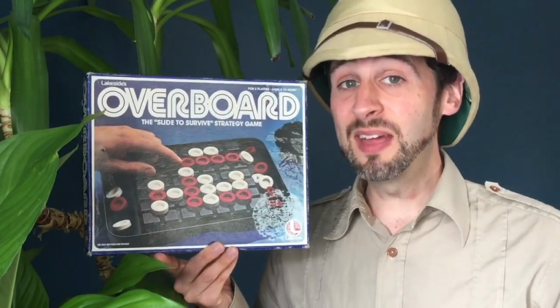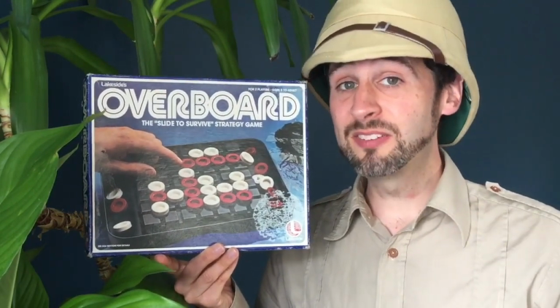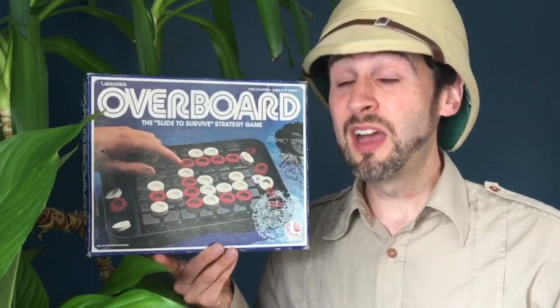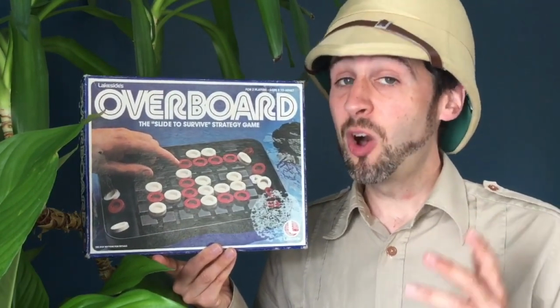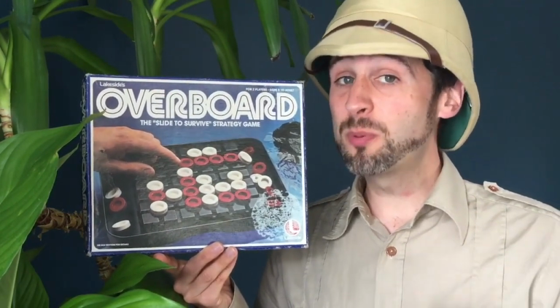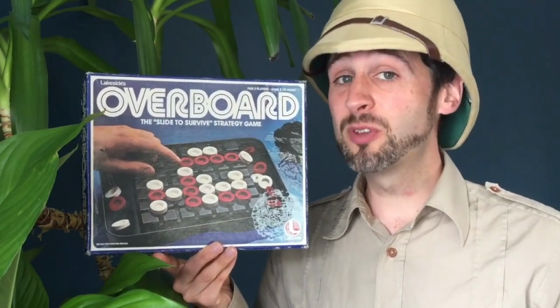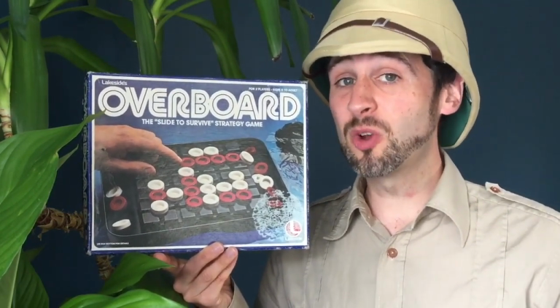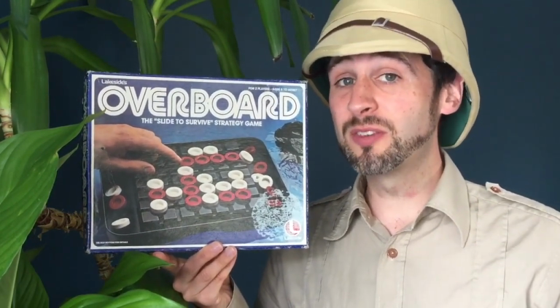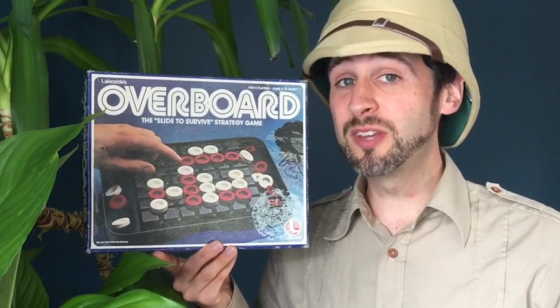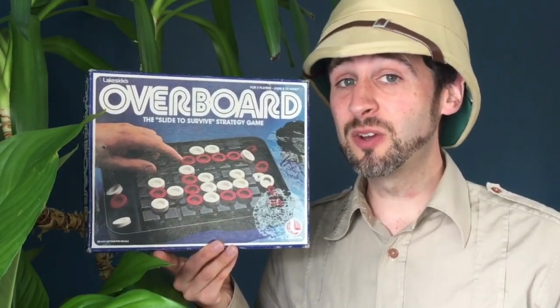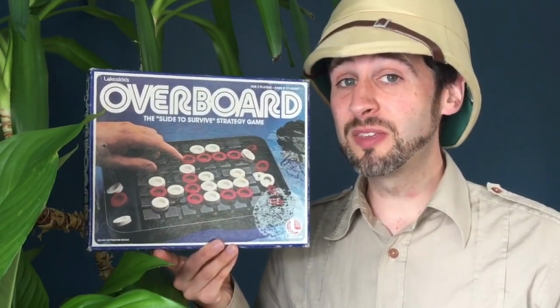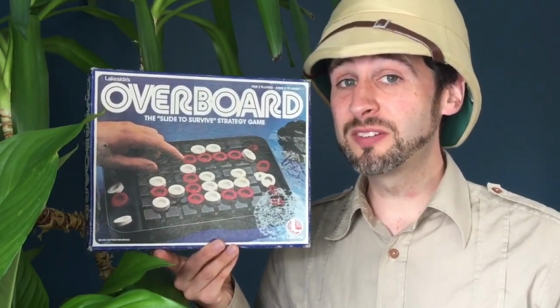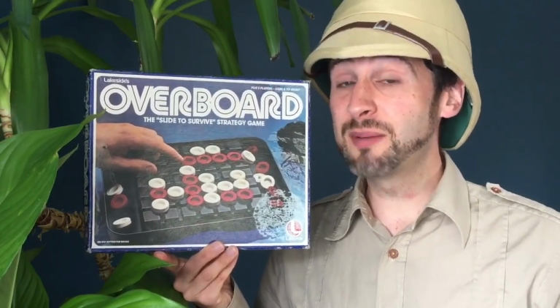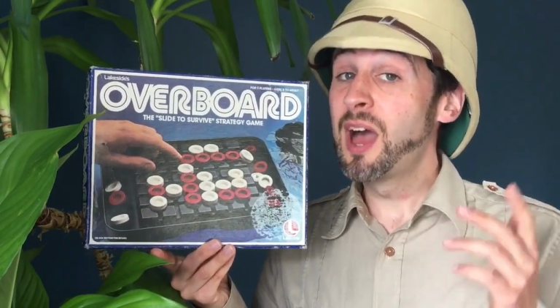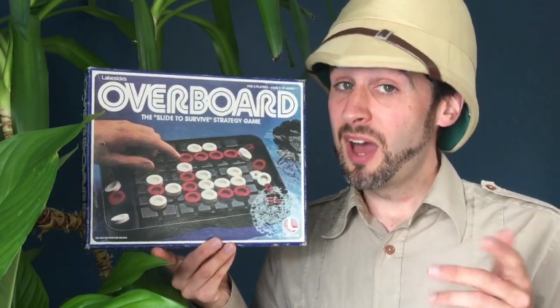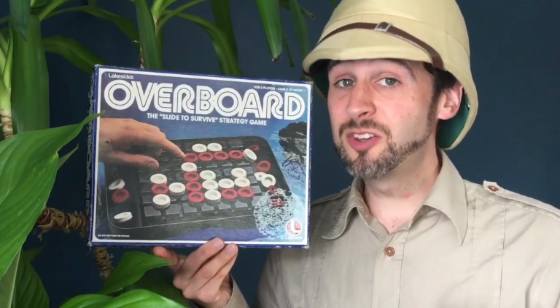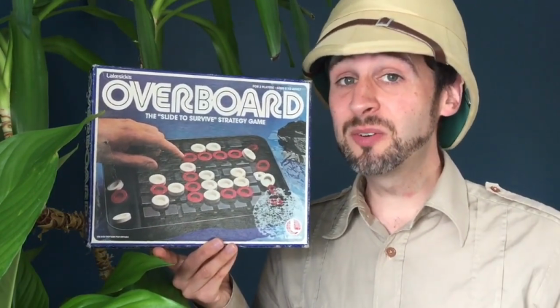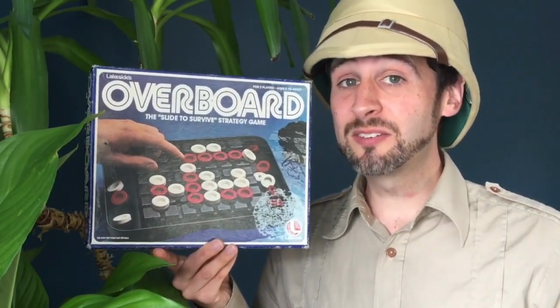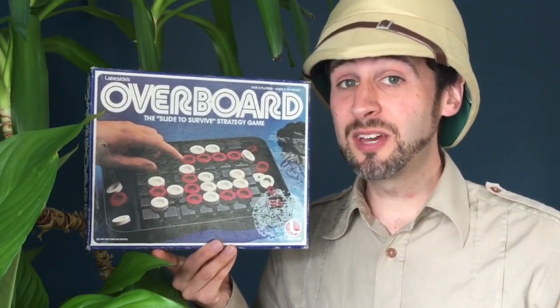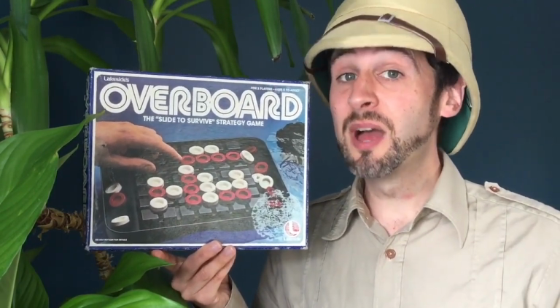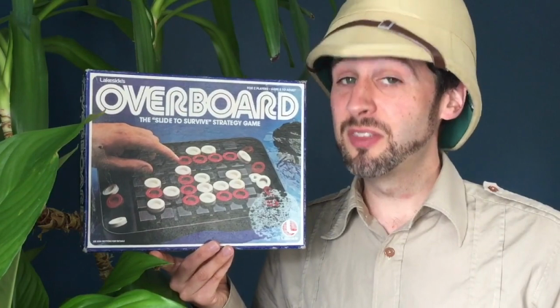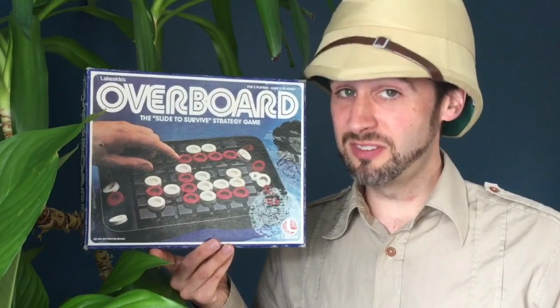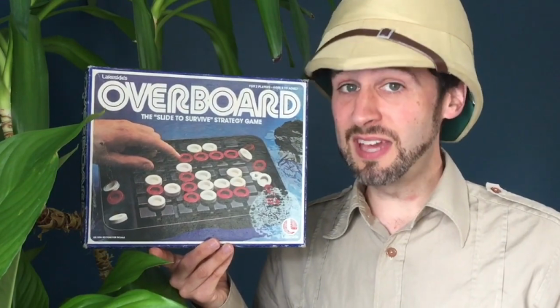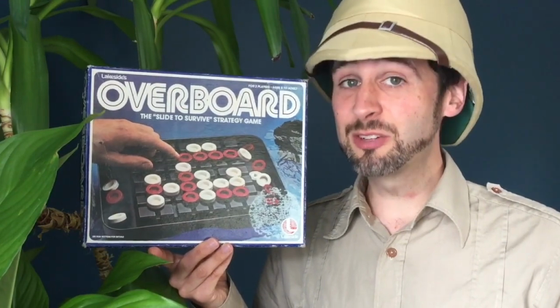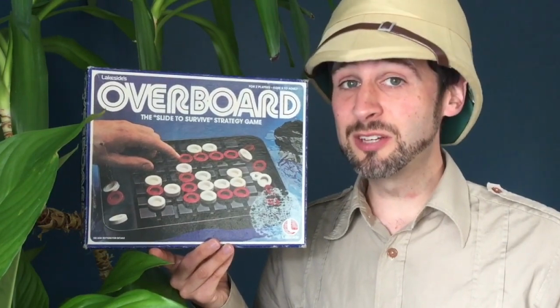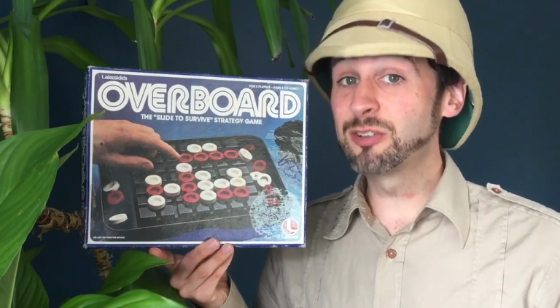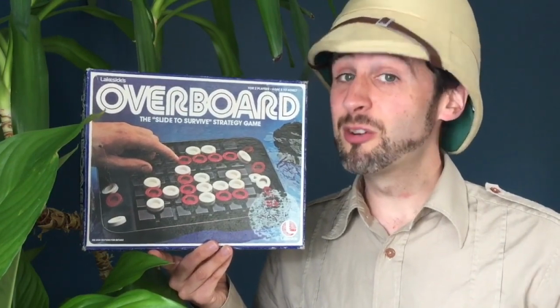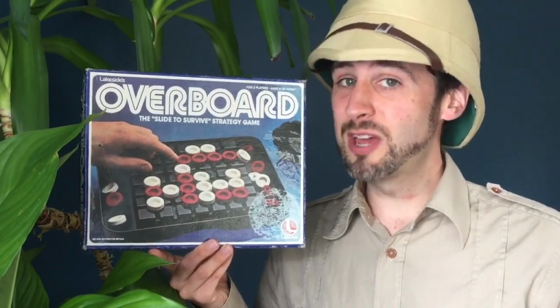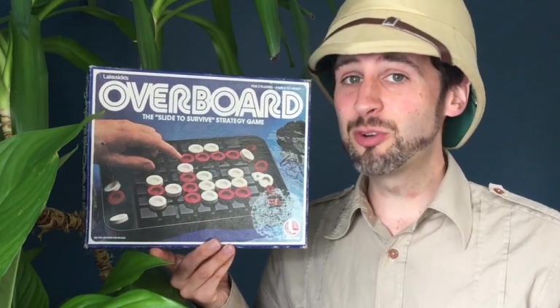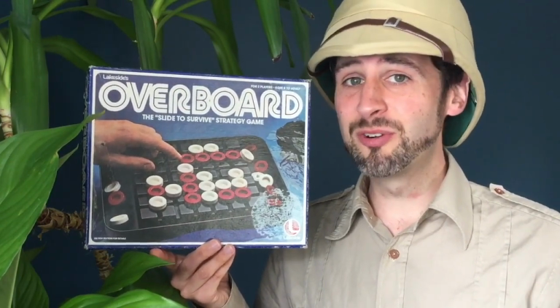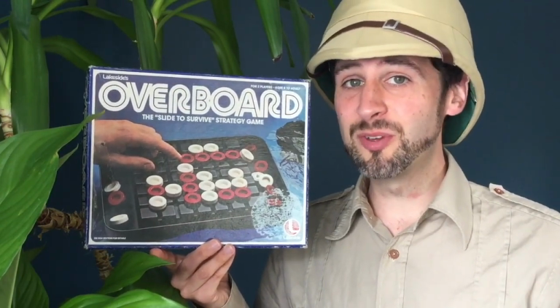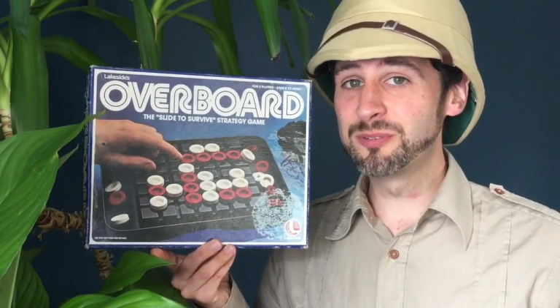That's it. Hope you've enjoyed the video this time. Until next time, this is Attic Raiders Retro Reviews.